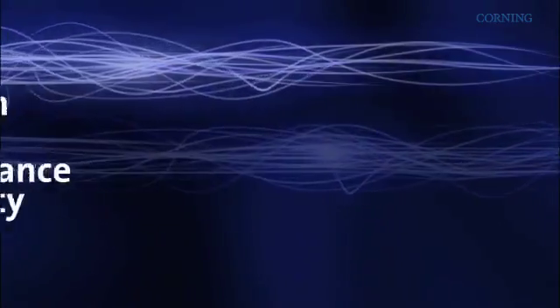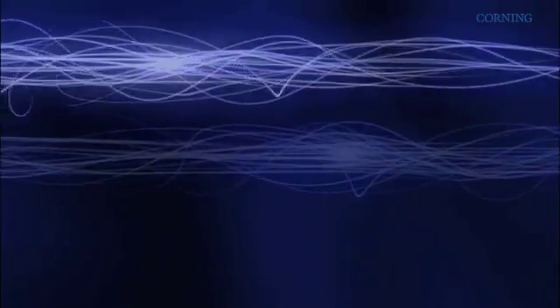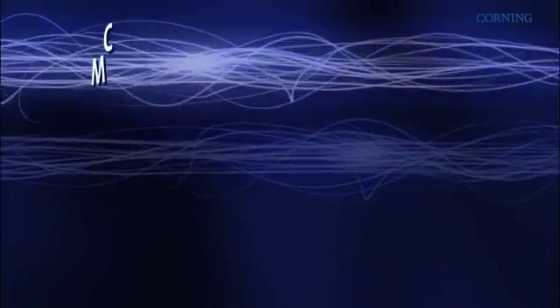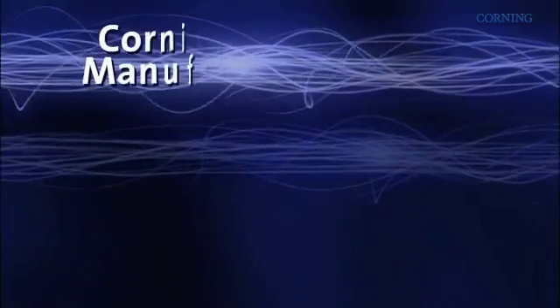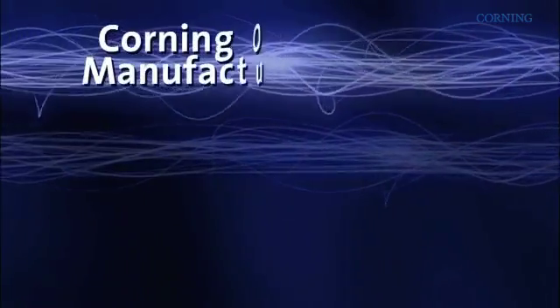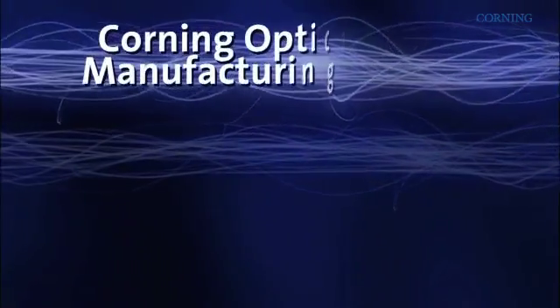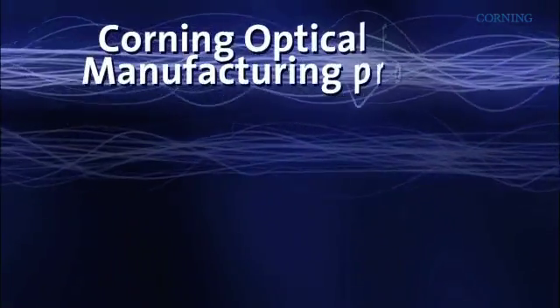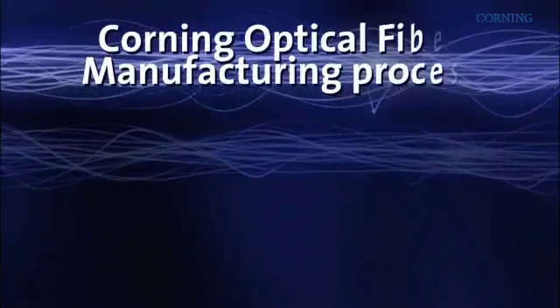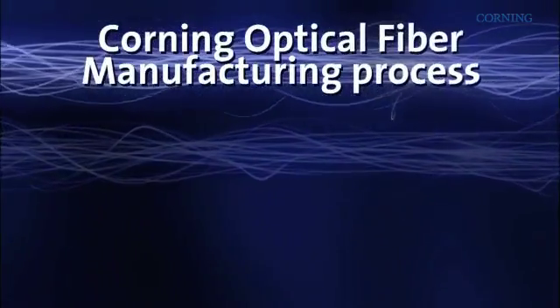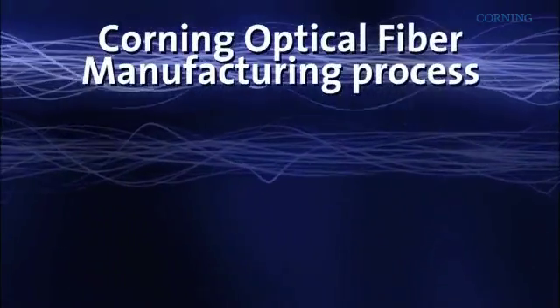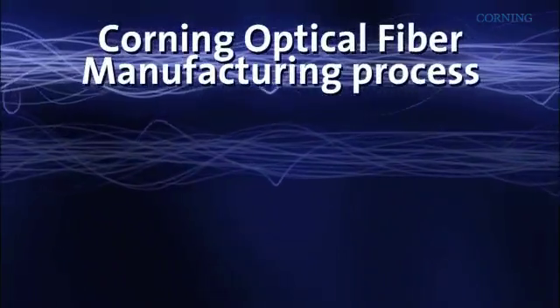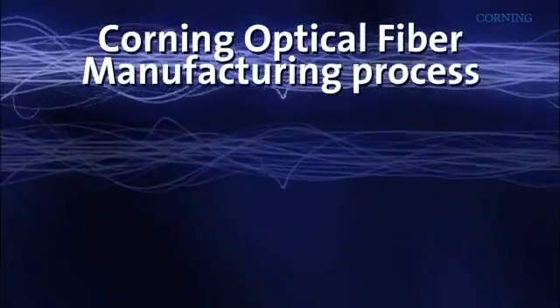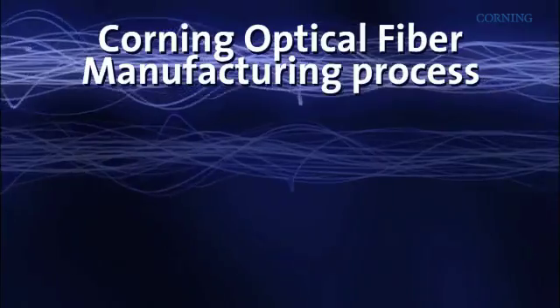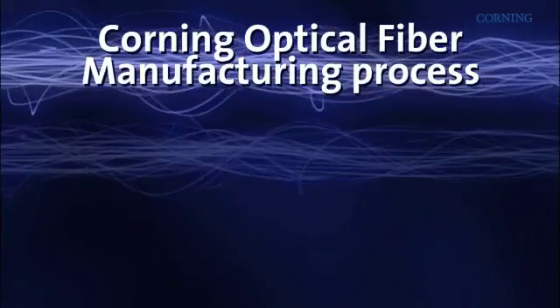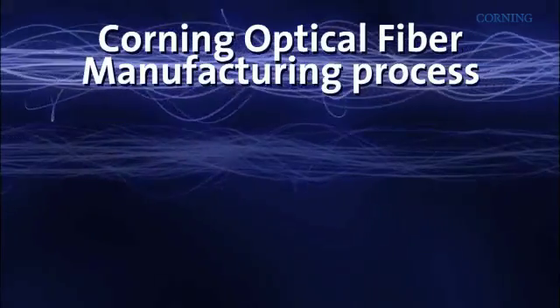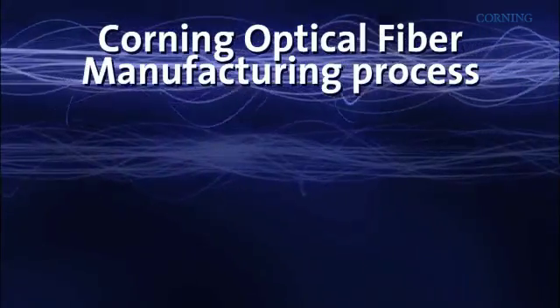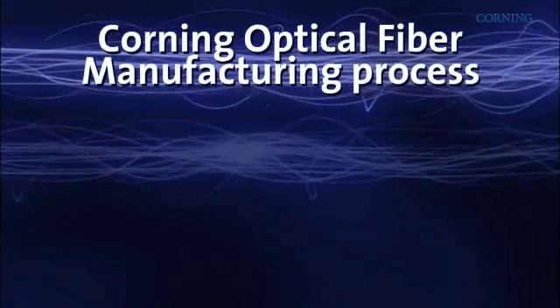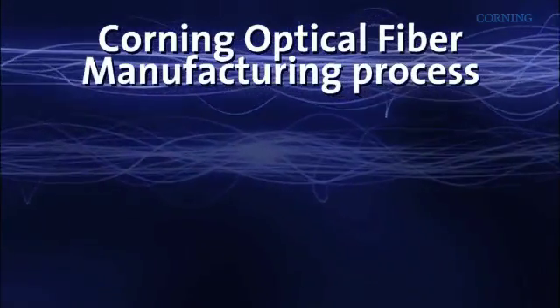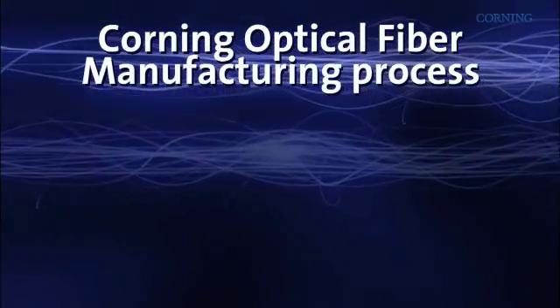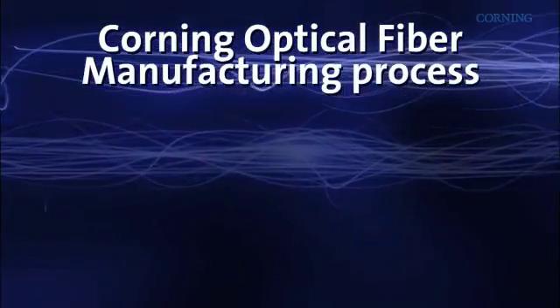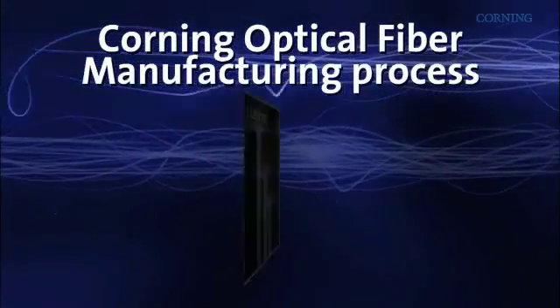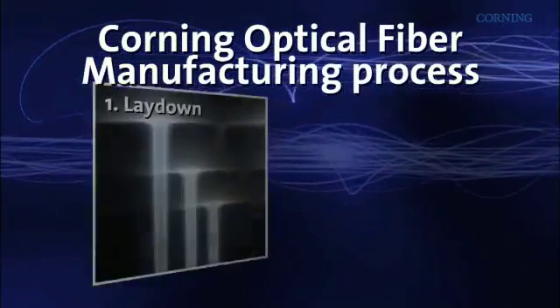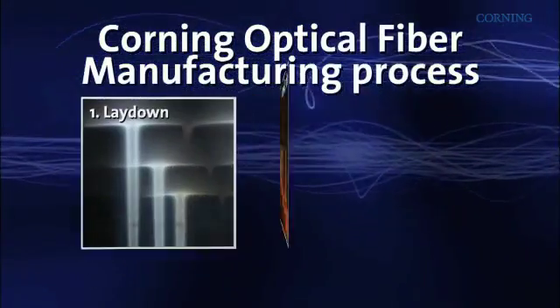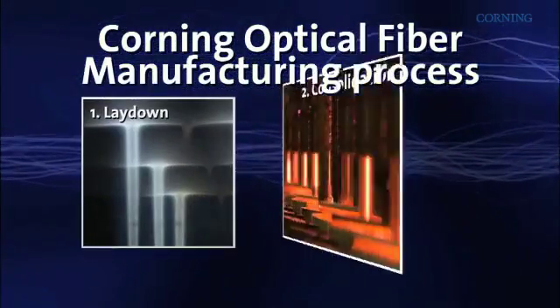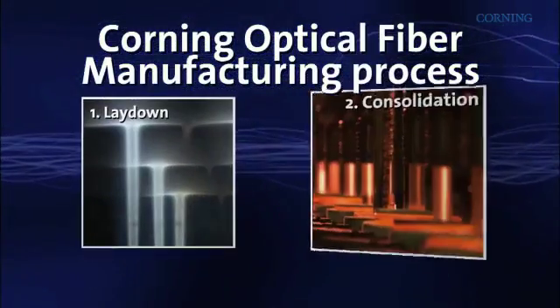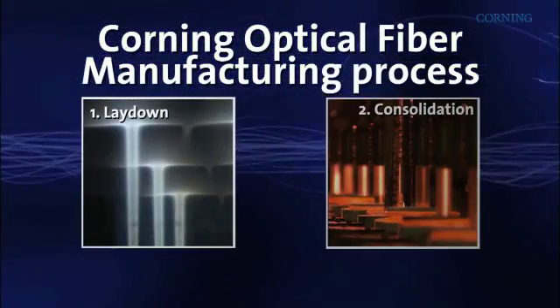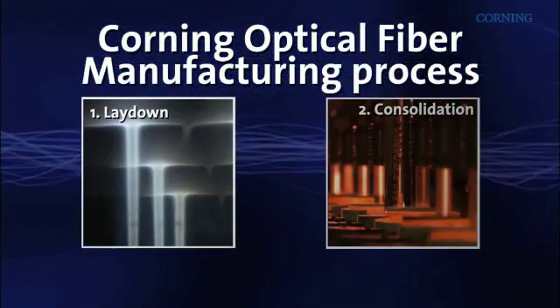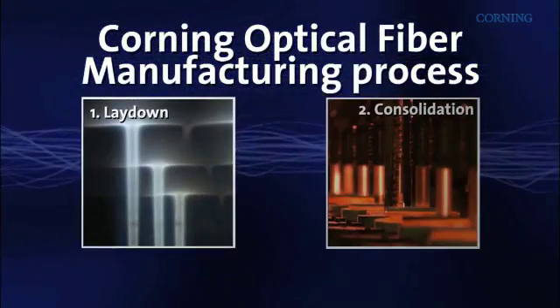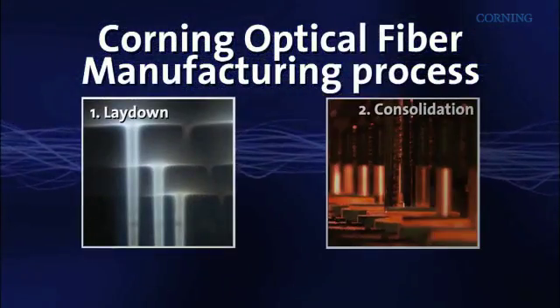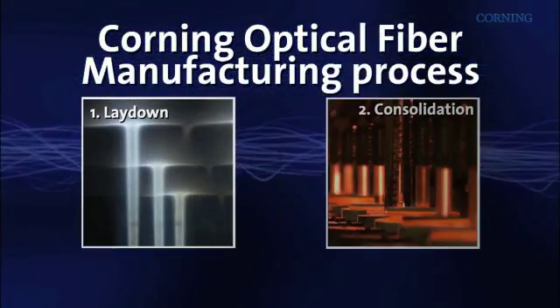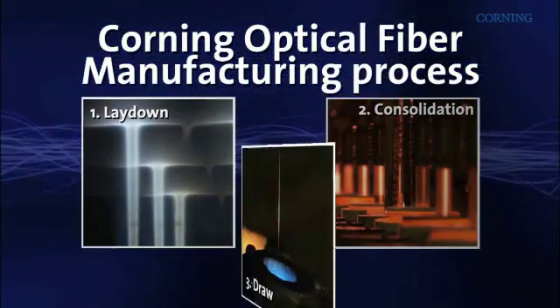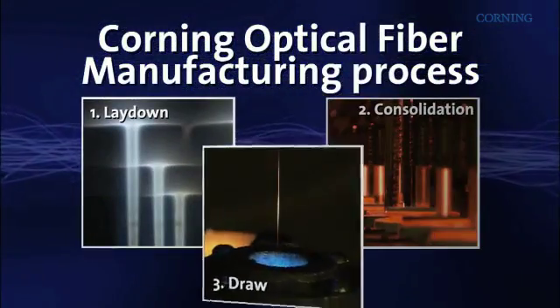Corning manufactures its optical fiber in three steps: lay-down, consolidation, and draw.